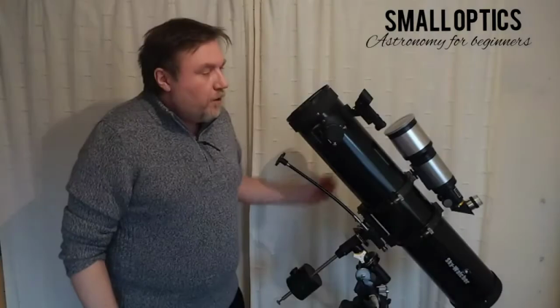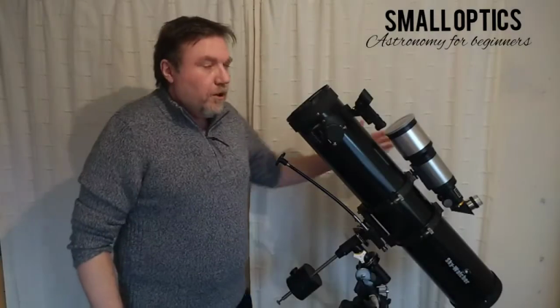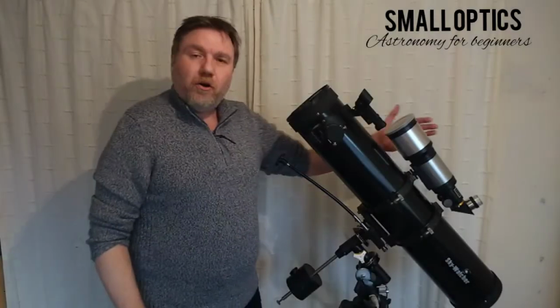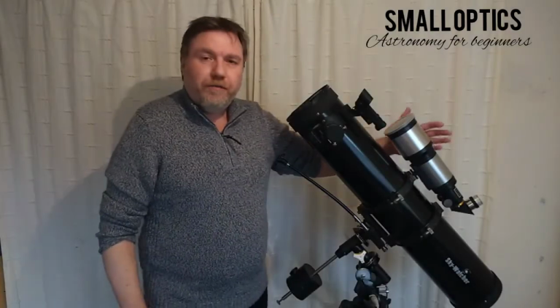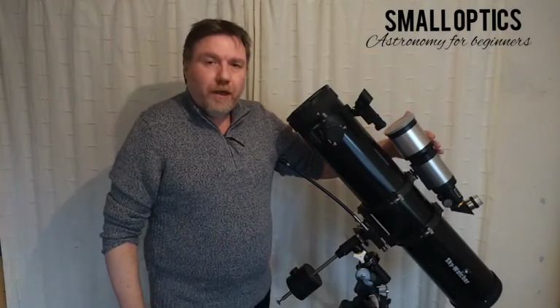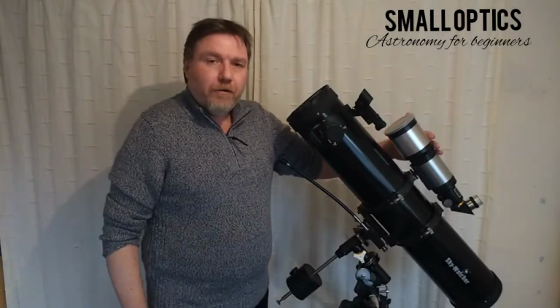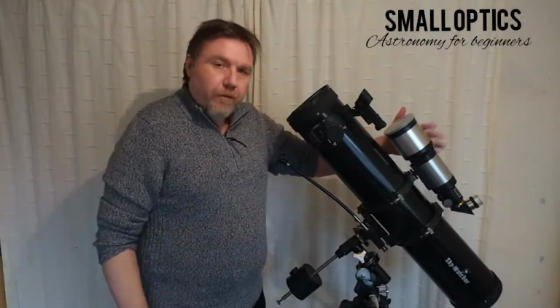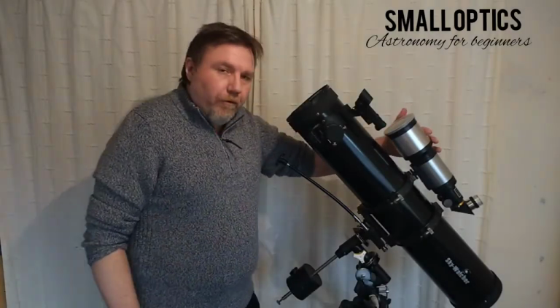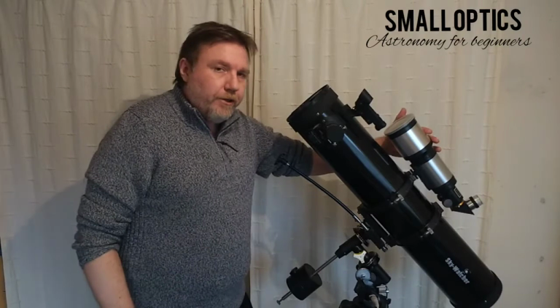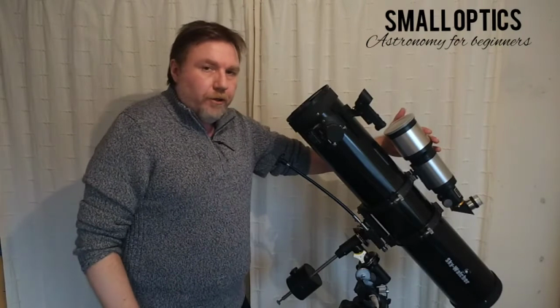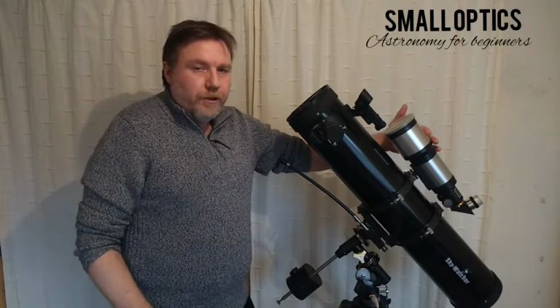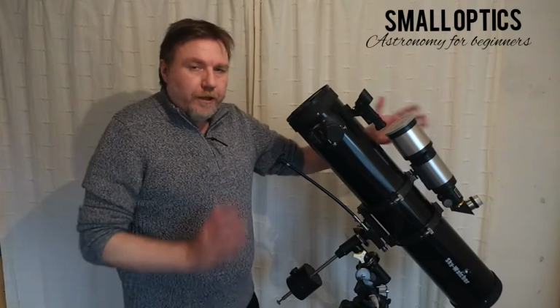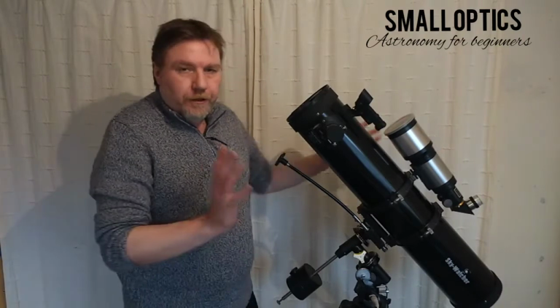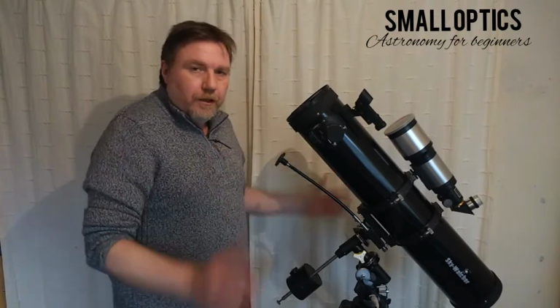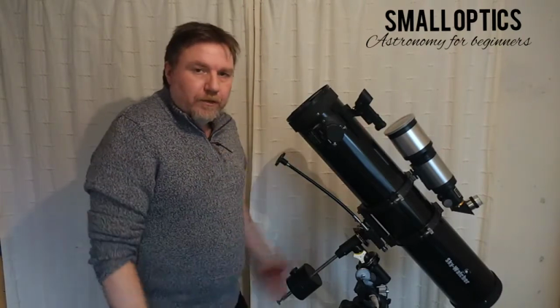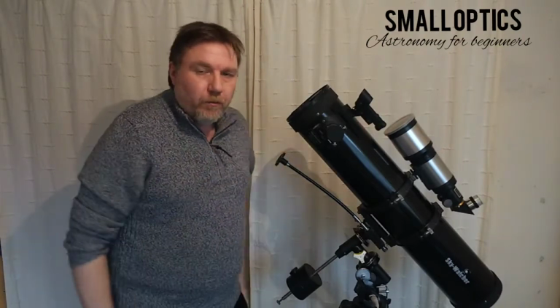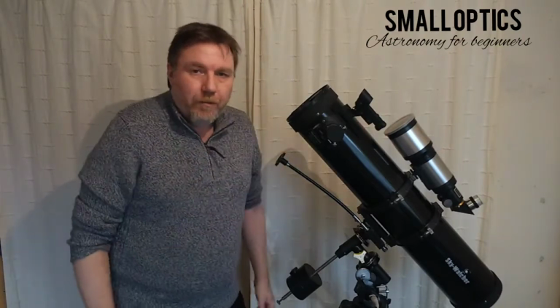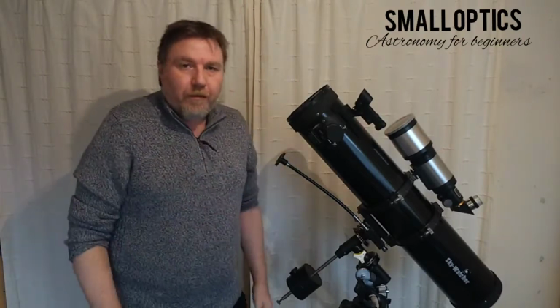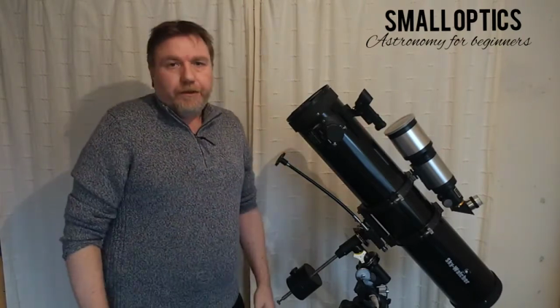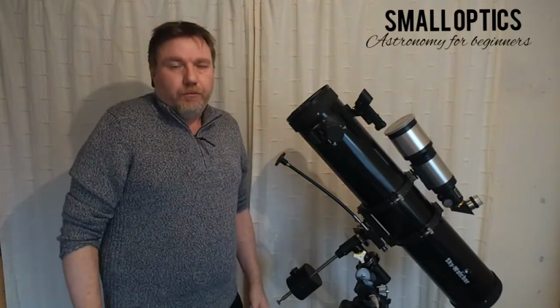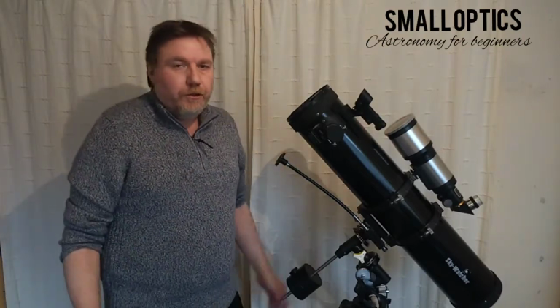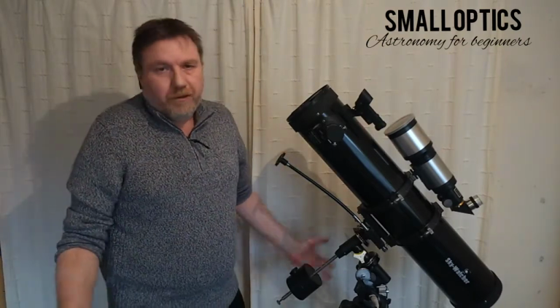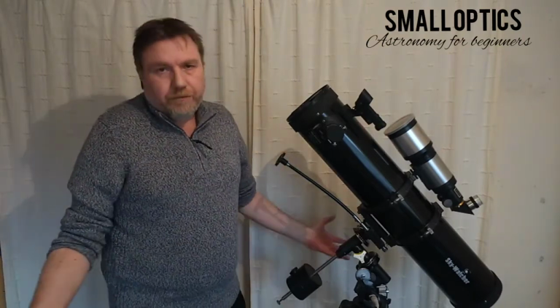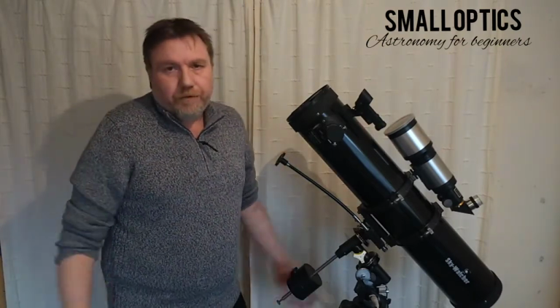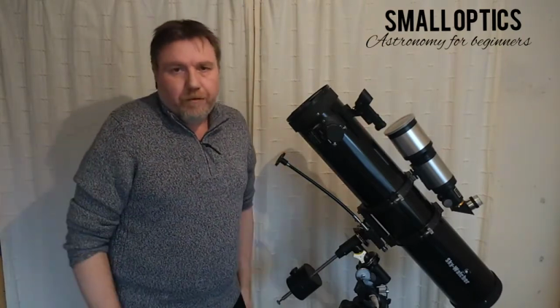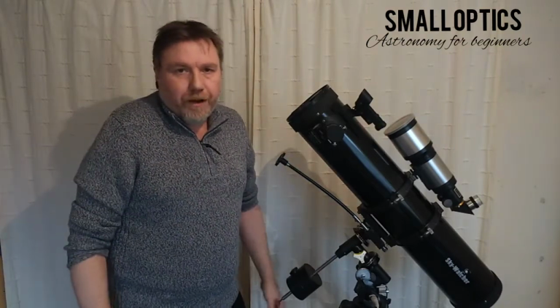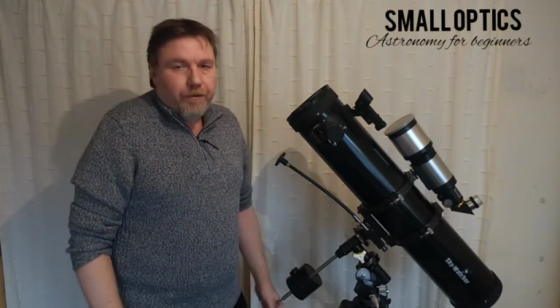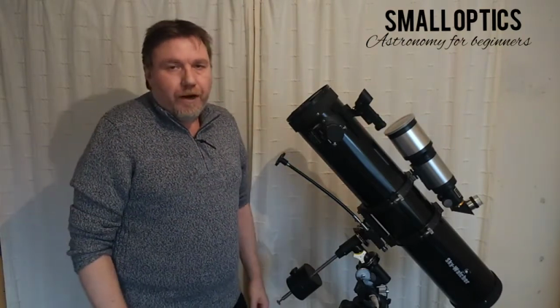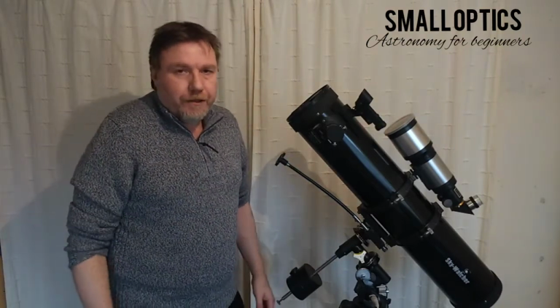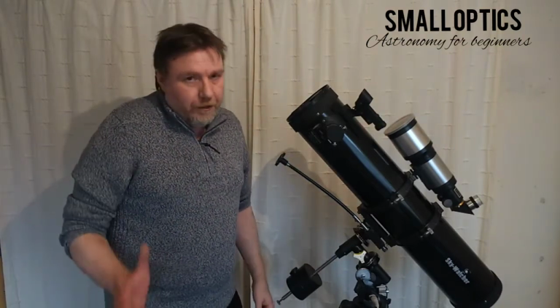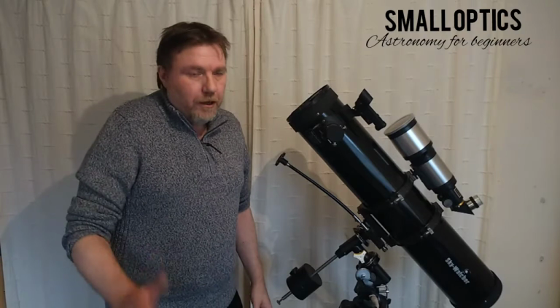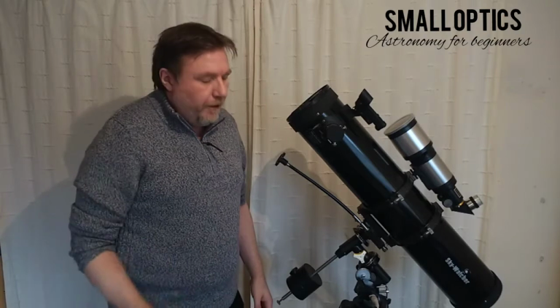Of course if you're a refractor user then you don't have to worry about this too much — it's very rare that refractors need collimating.